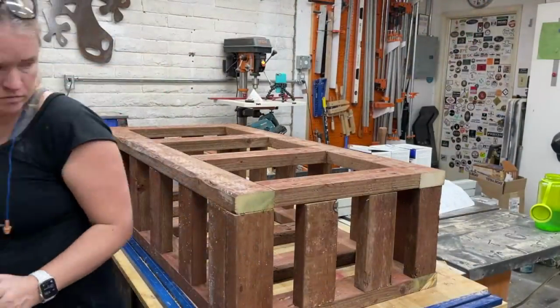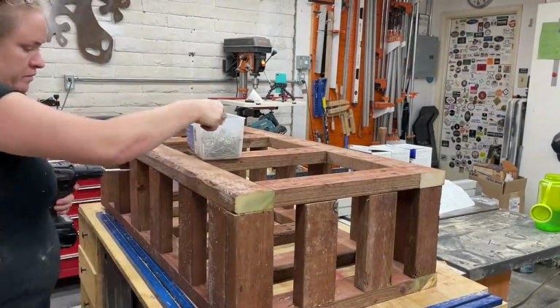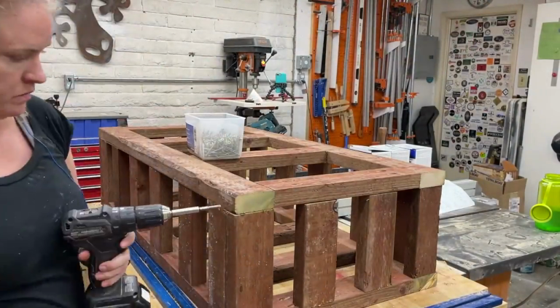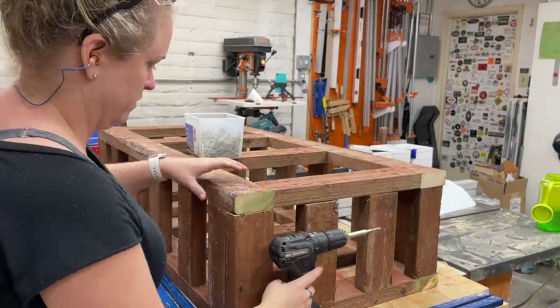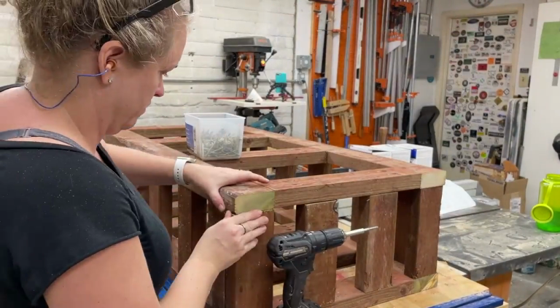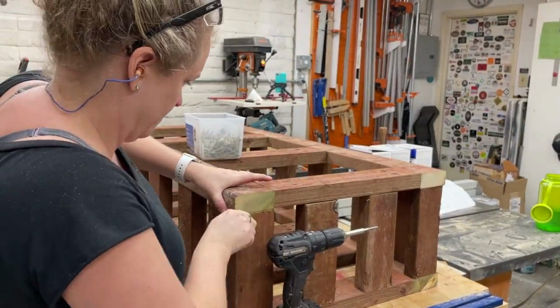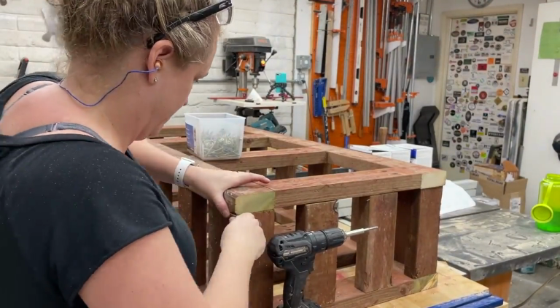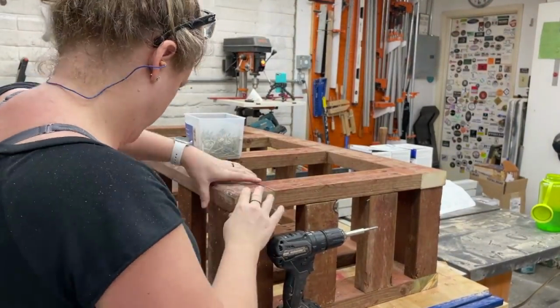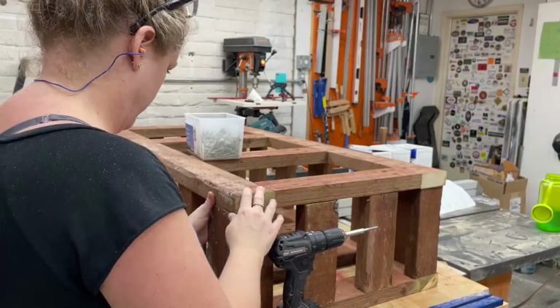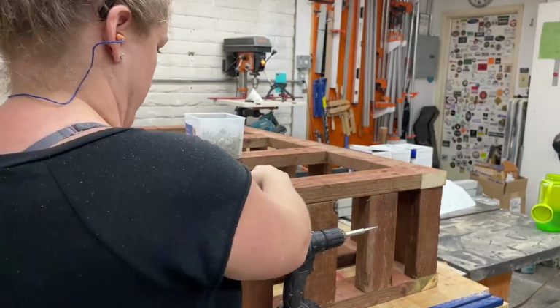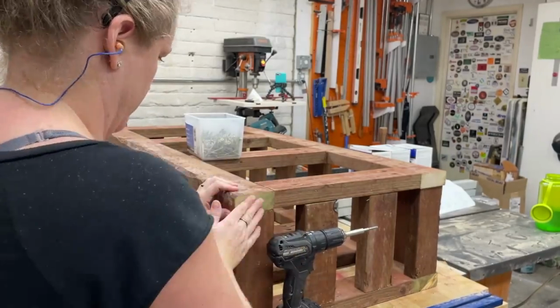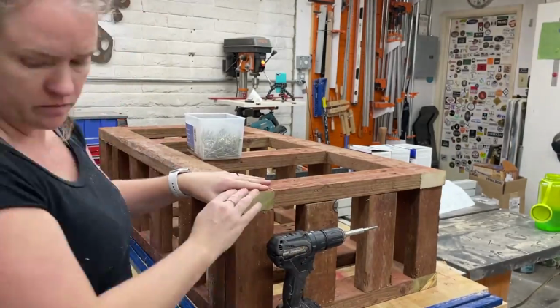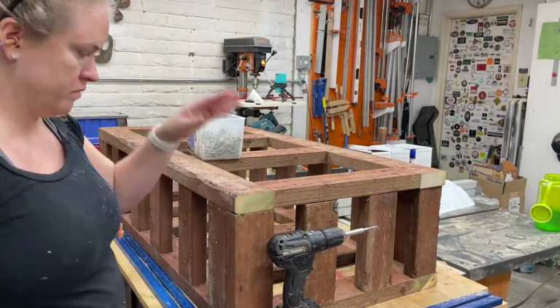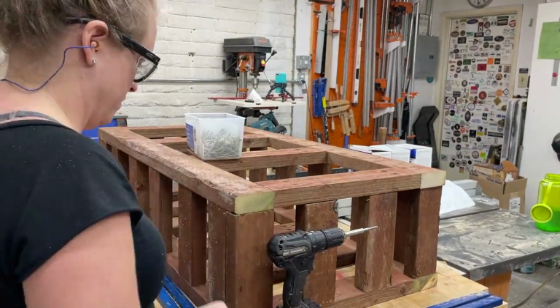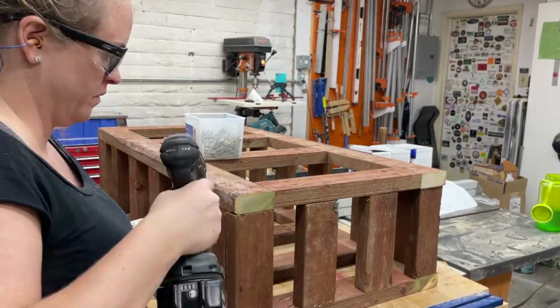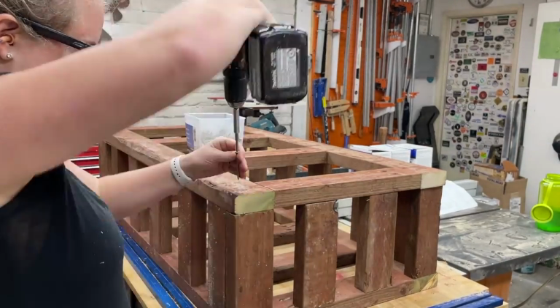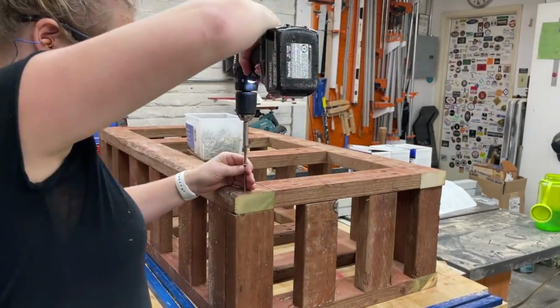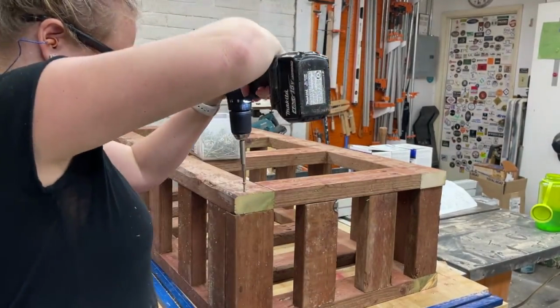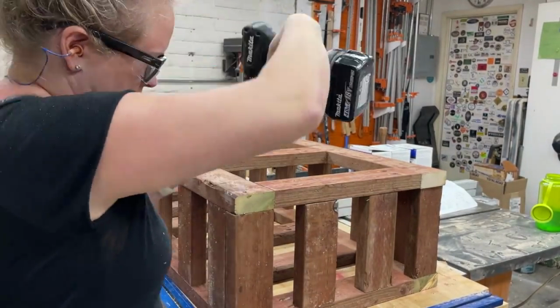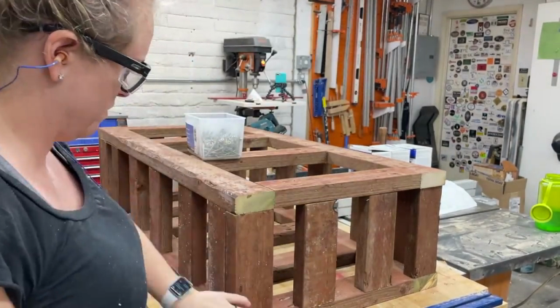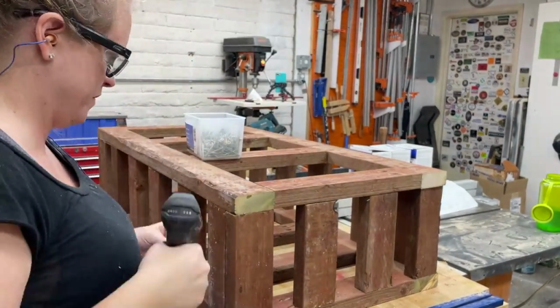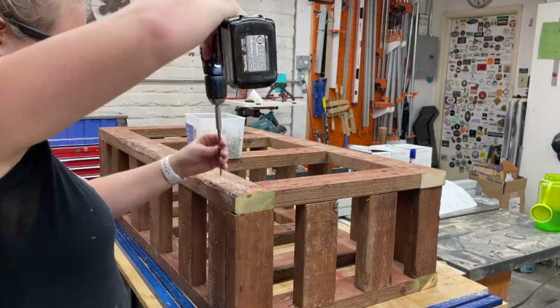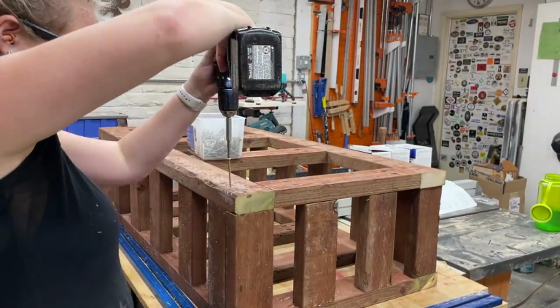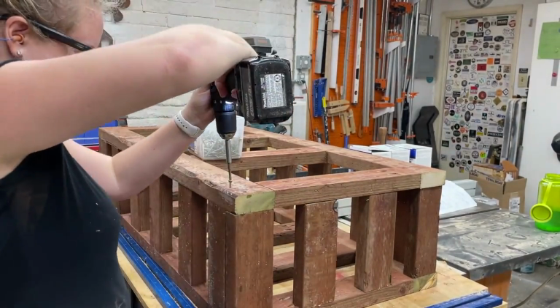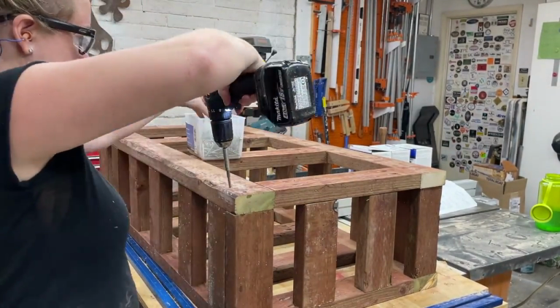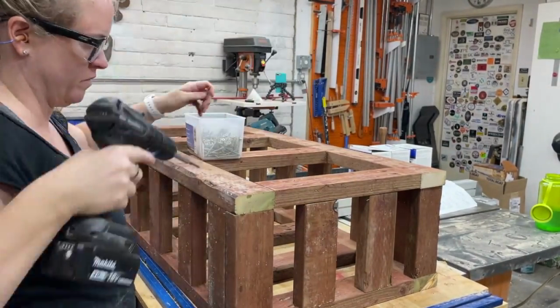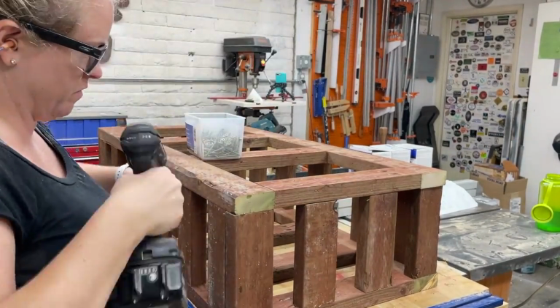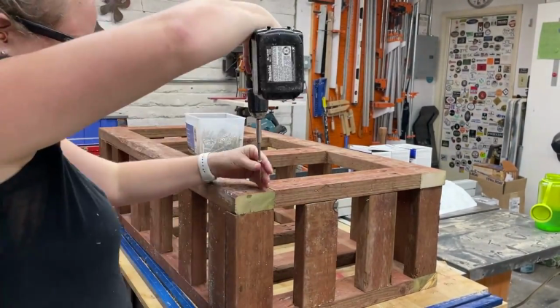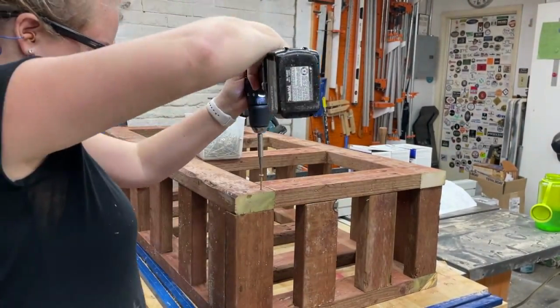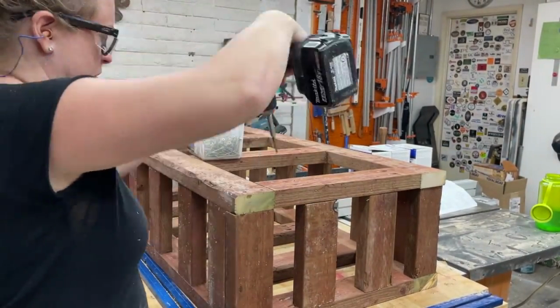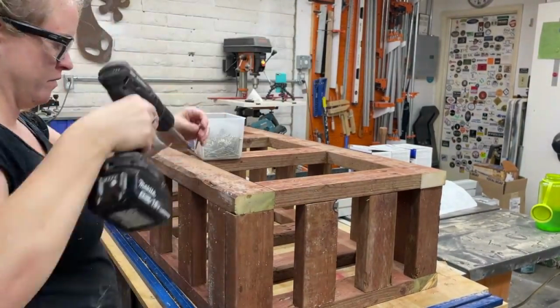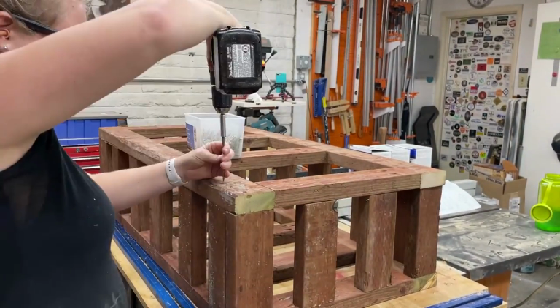And lastly for the main frame, just attach the bottom to those uprights. Lots and lots of screws here.